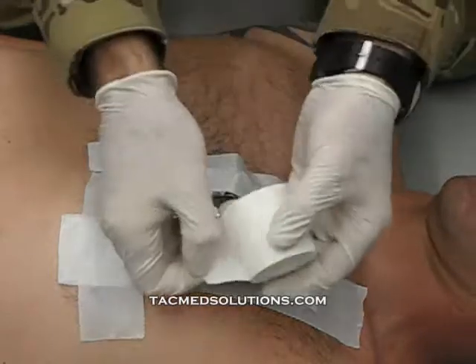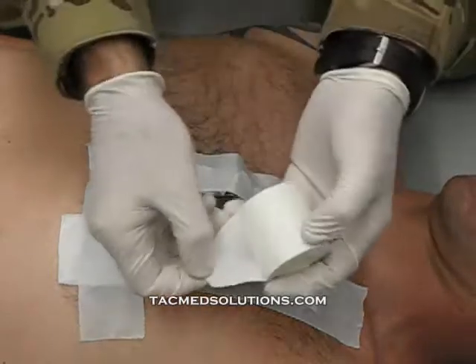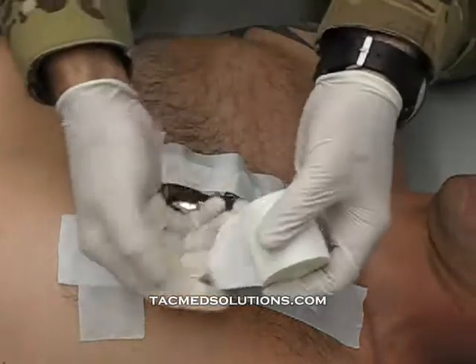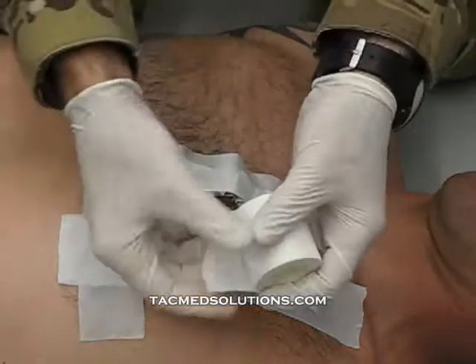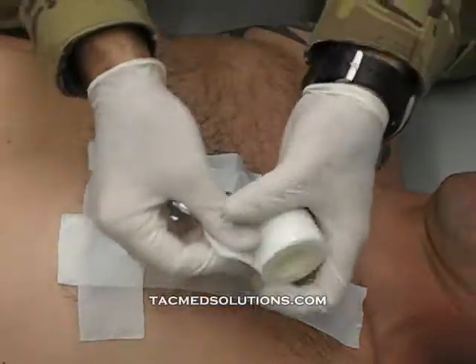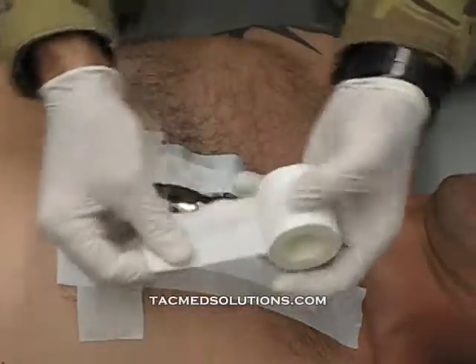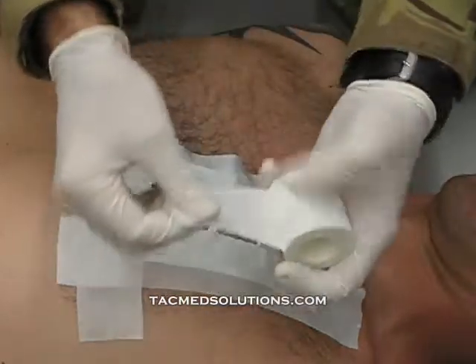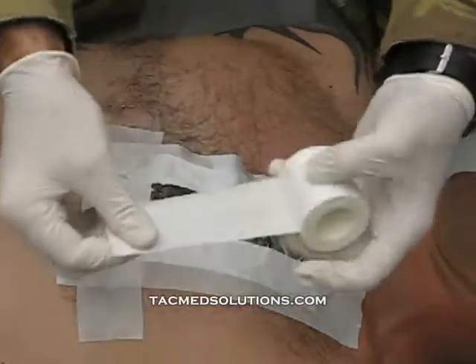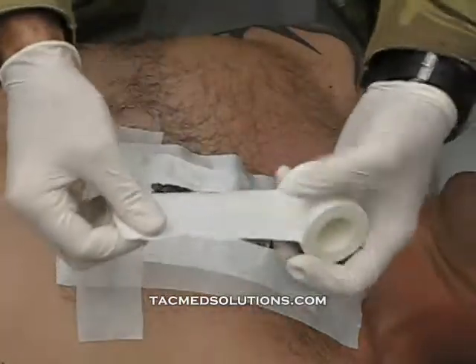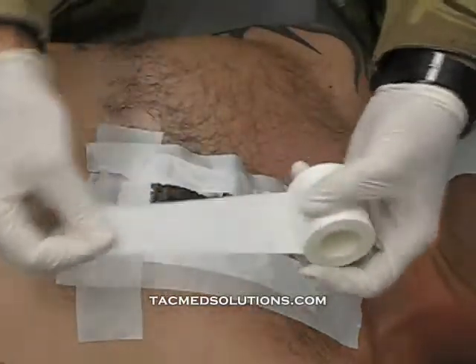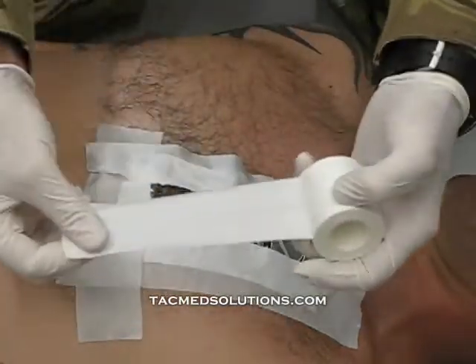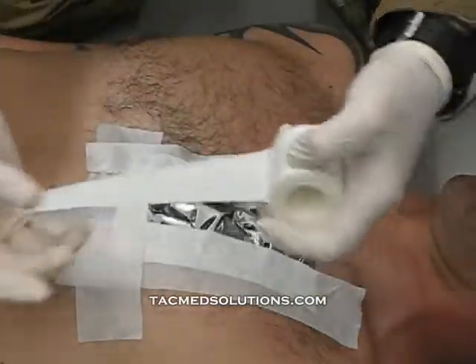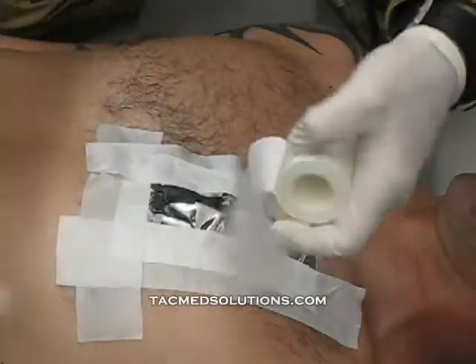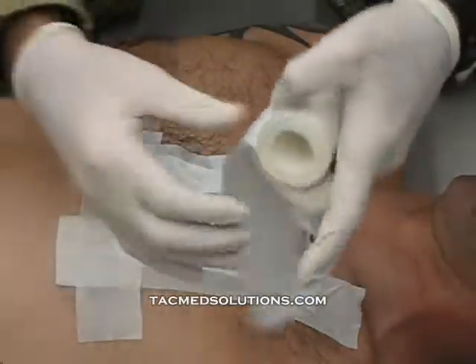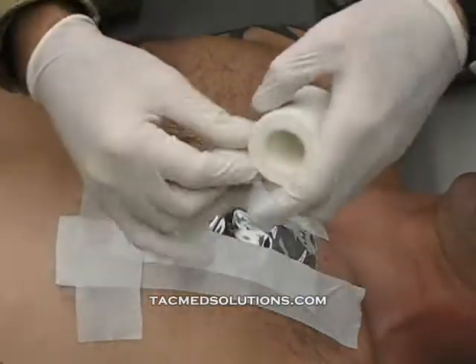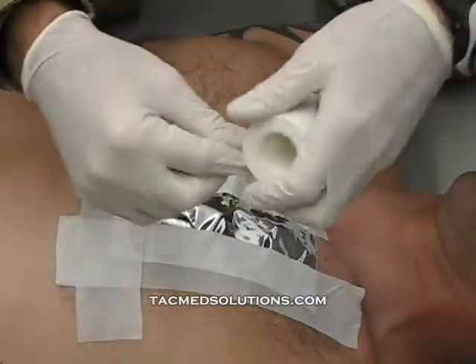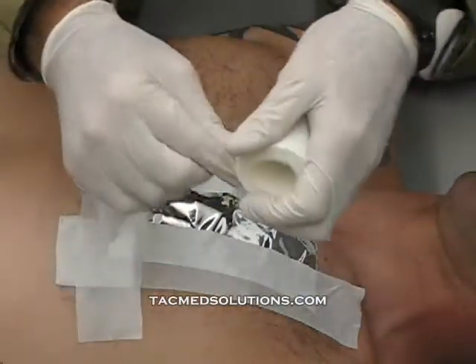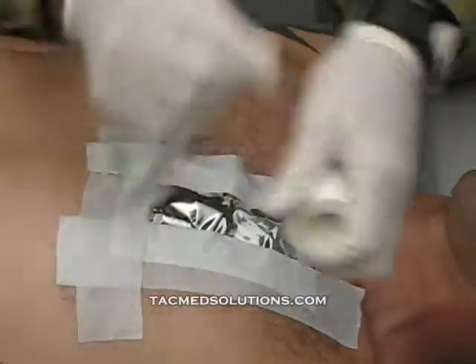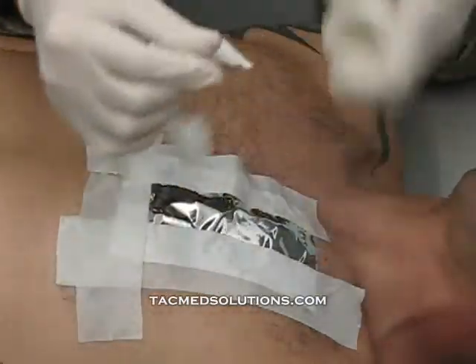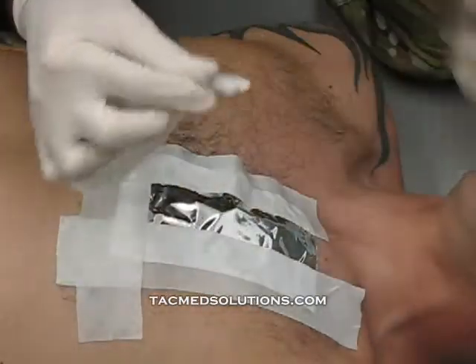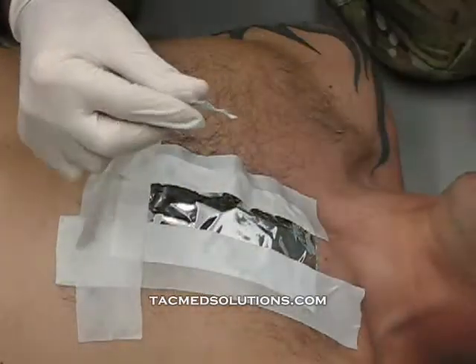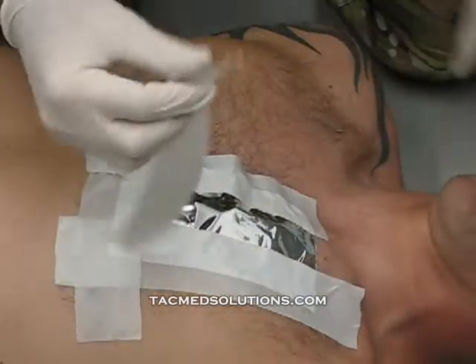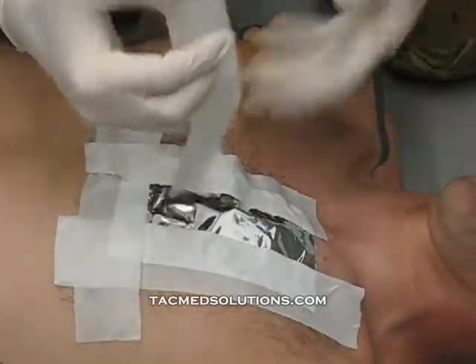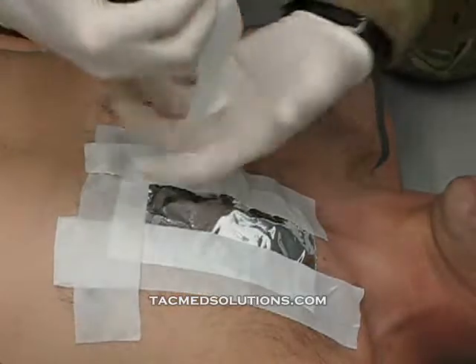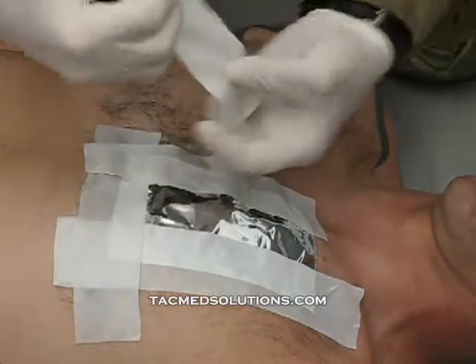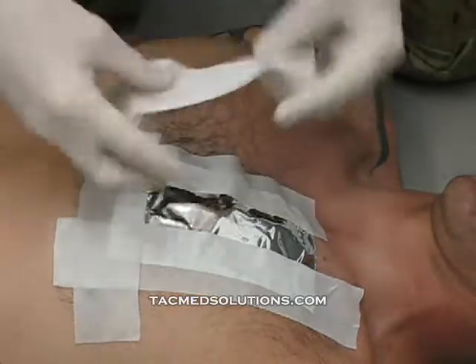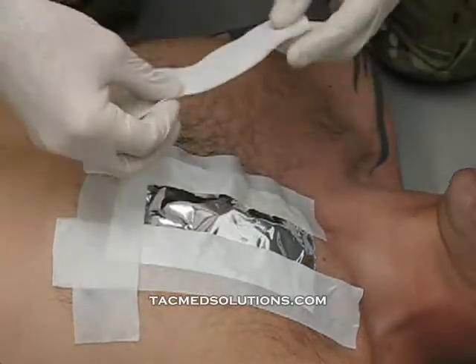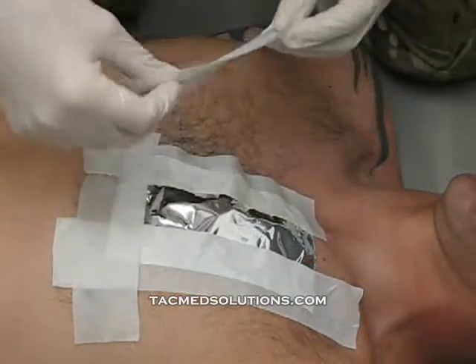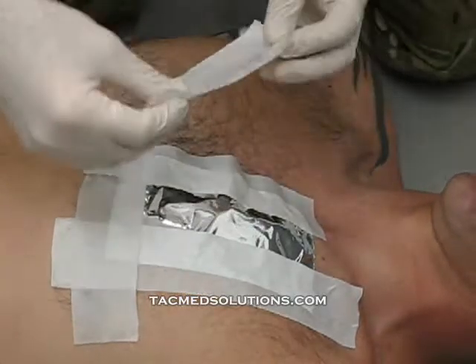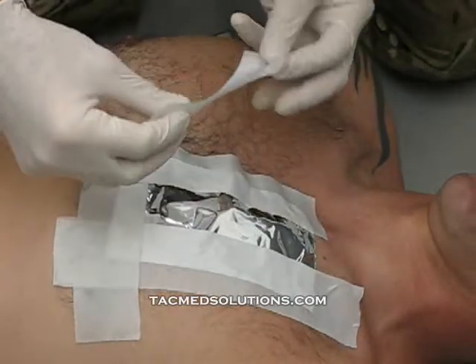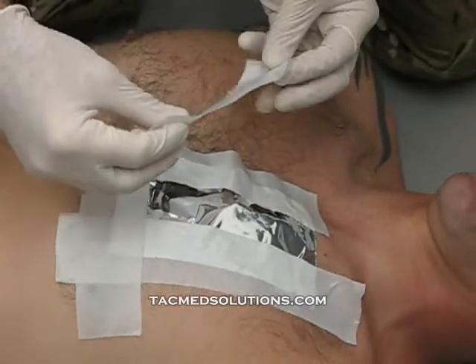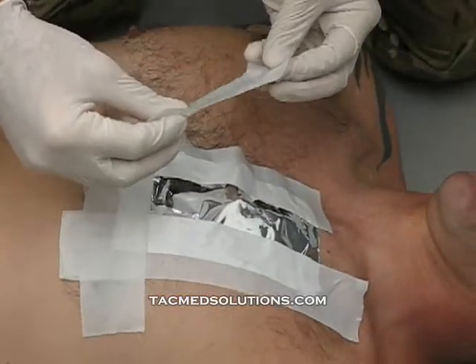If a four-sided occlusive is to be applied, the last piece of tape should not be applied until the casualty exhales.